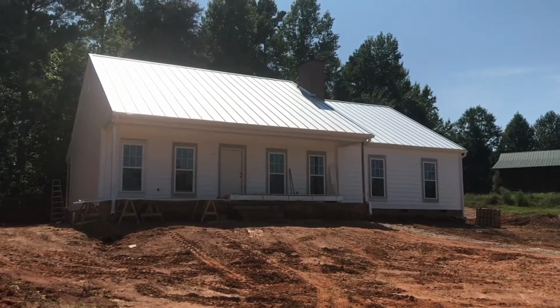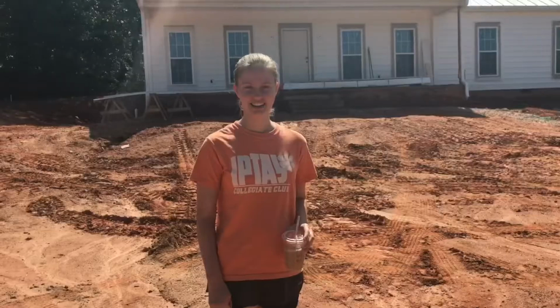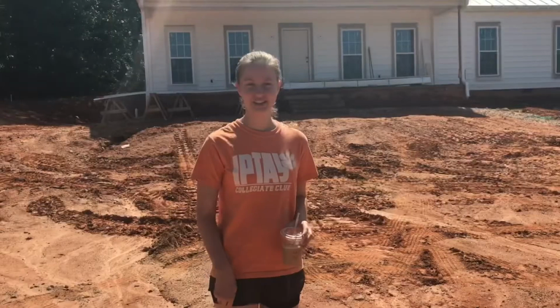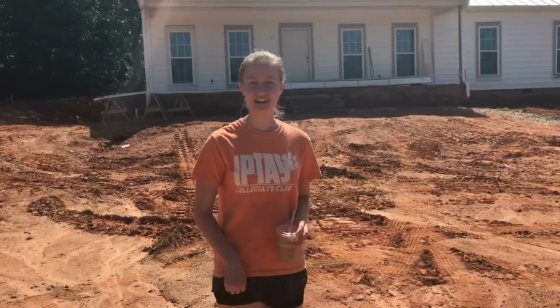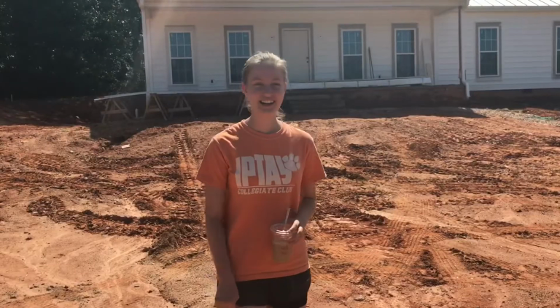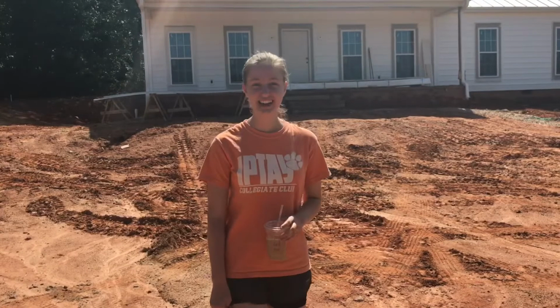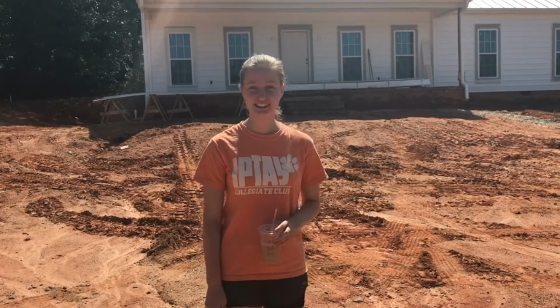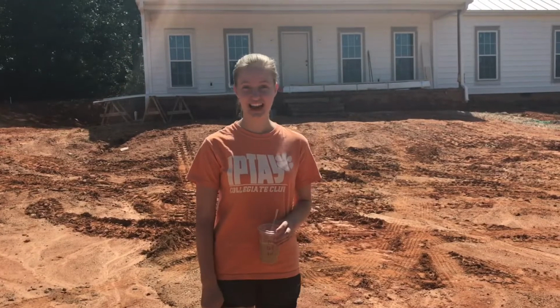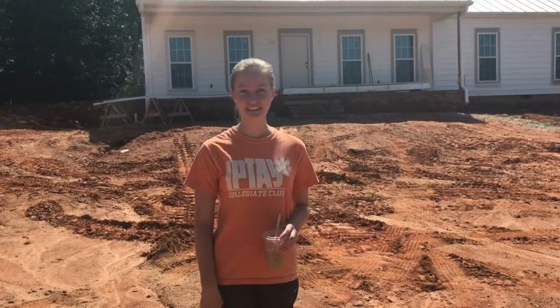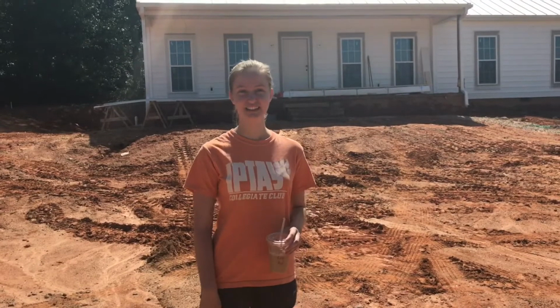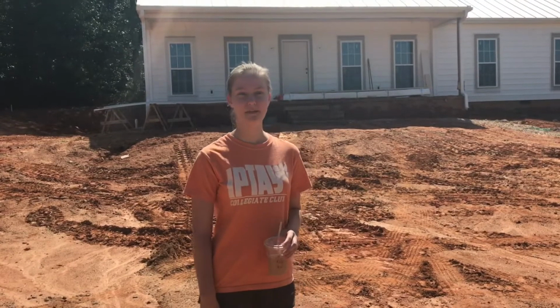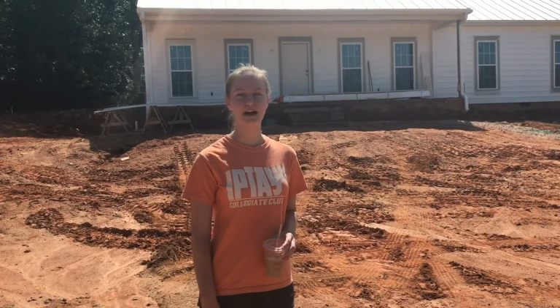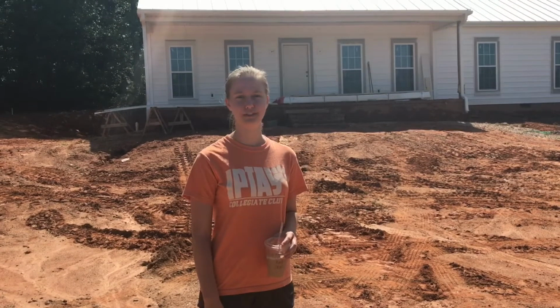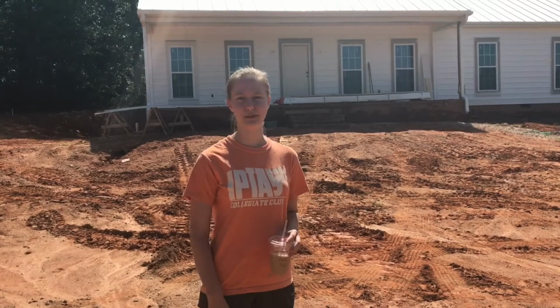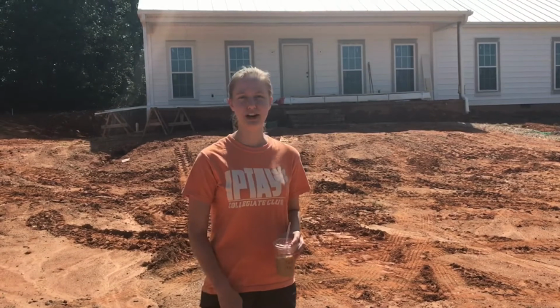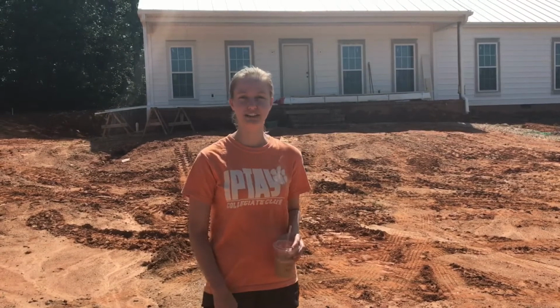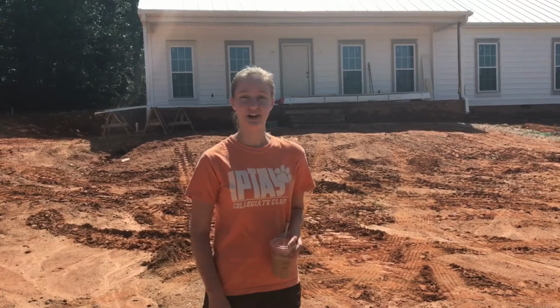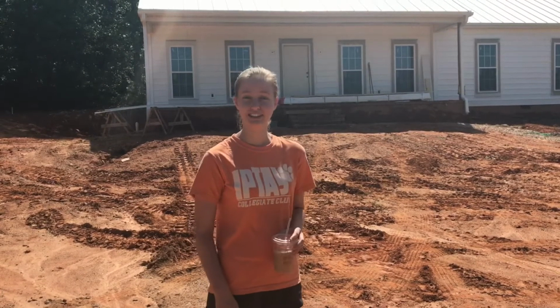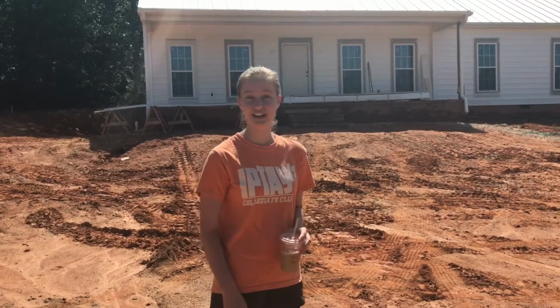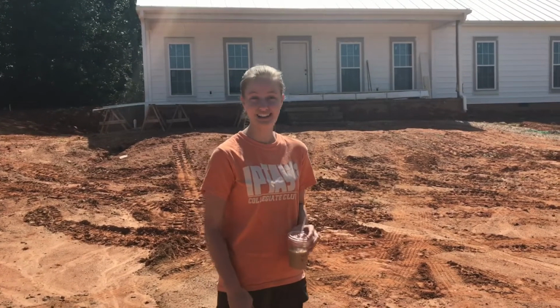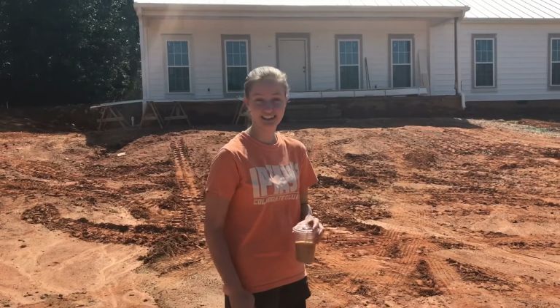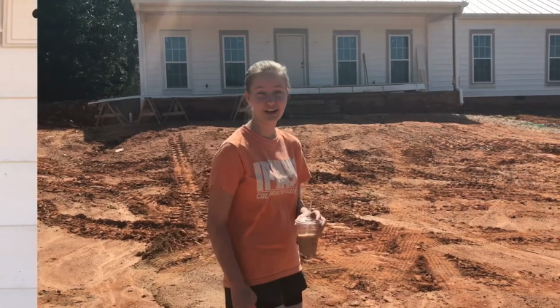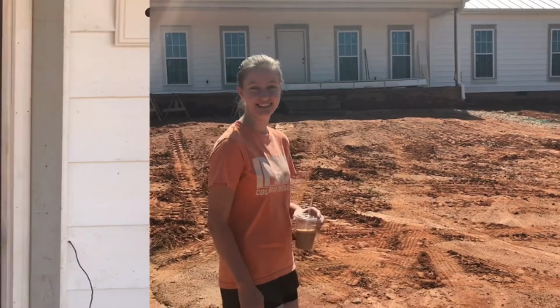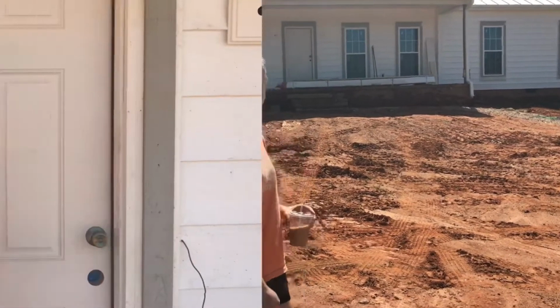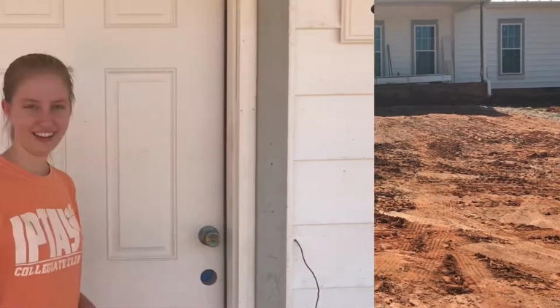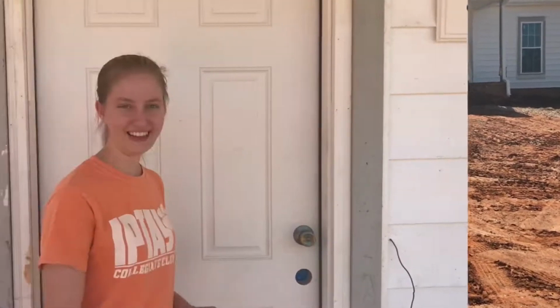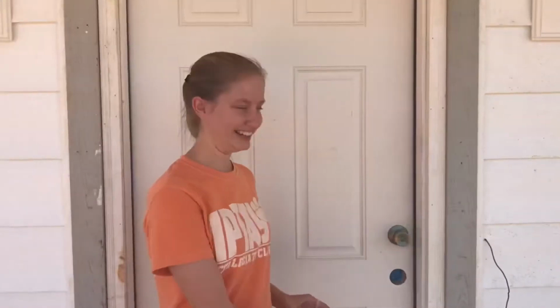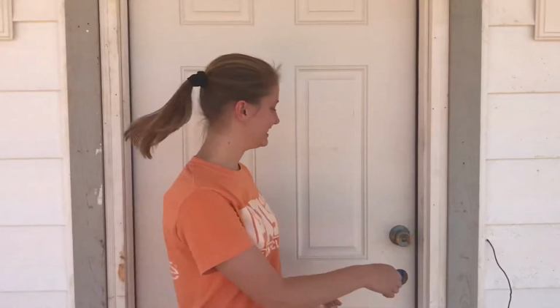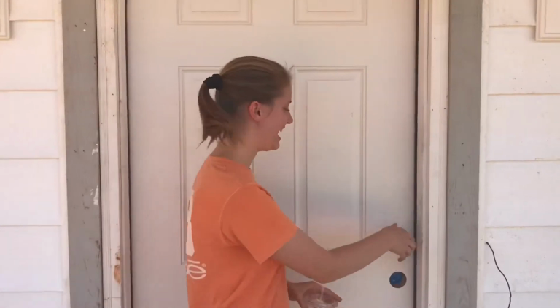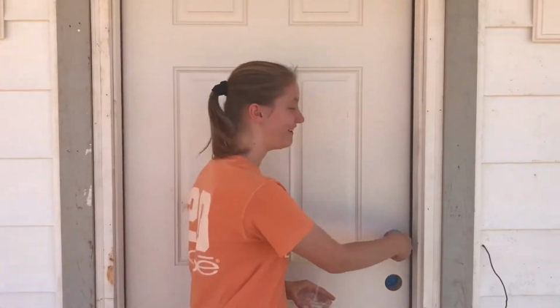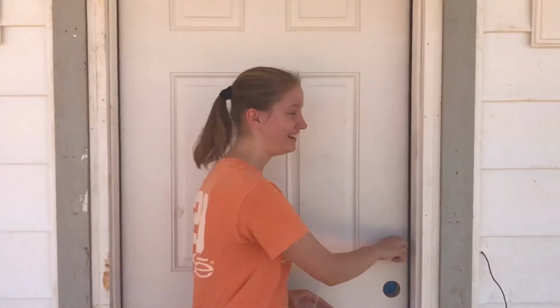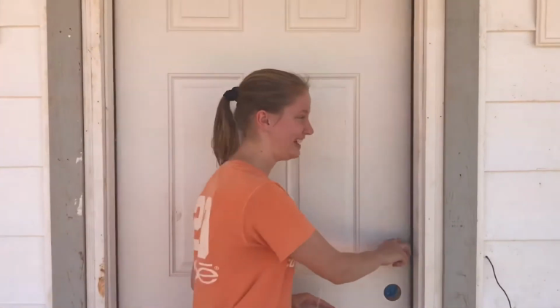We're here at the house now, we just got back from B-Well. Let's go in and get to it.